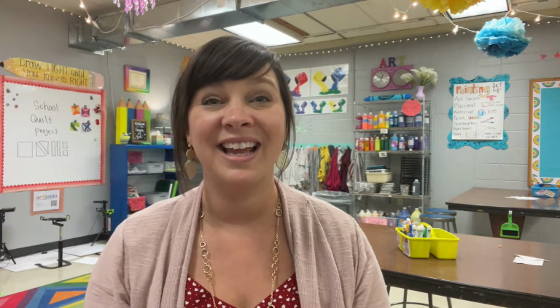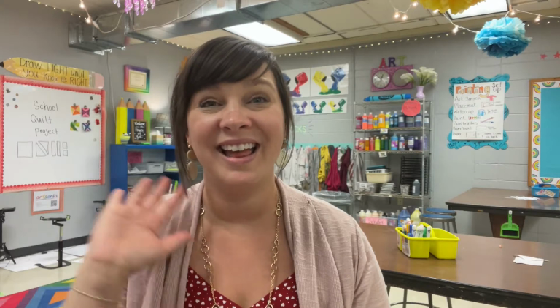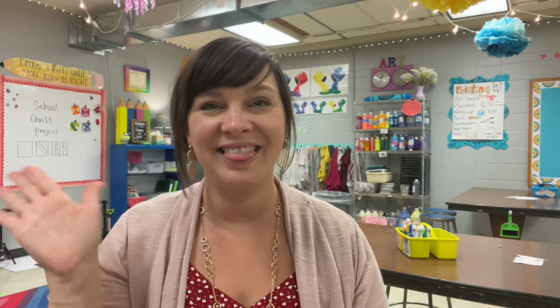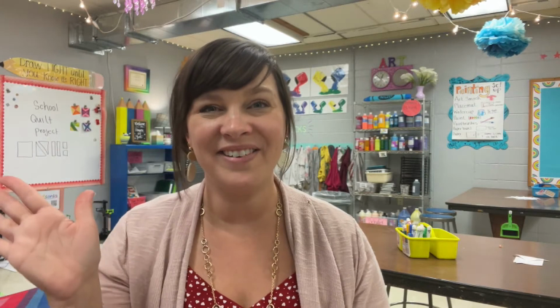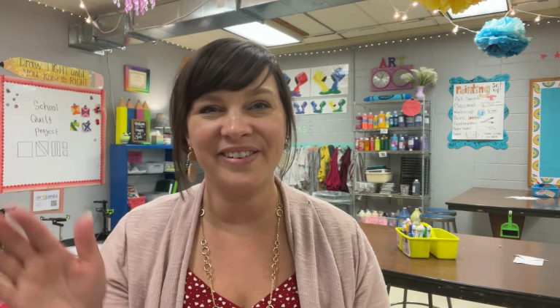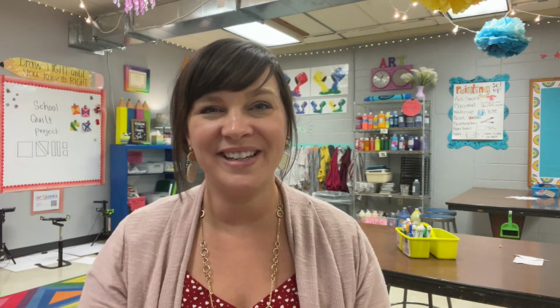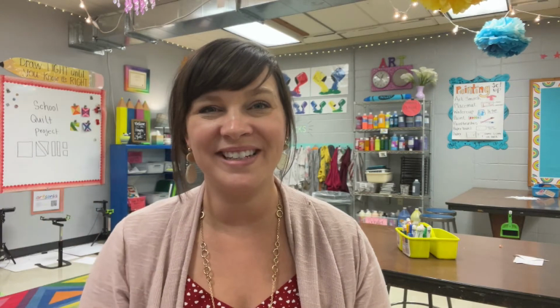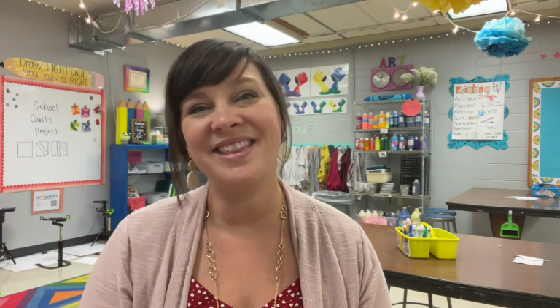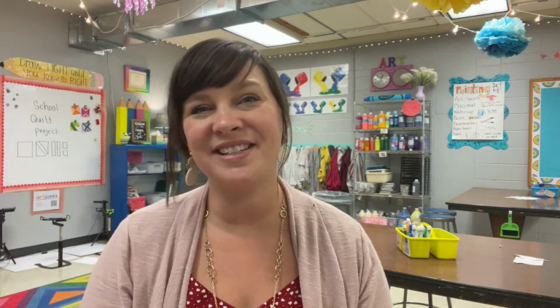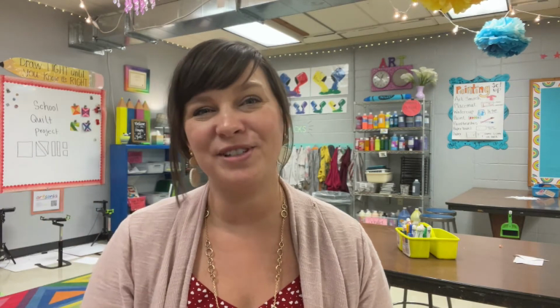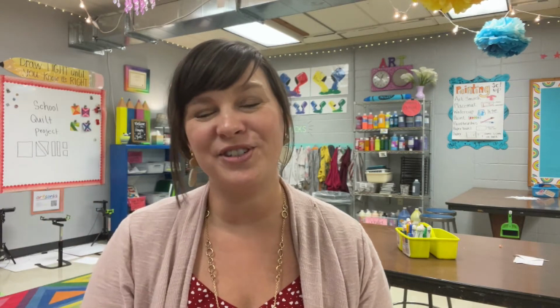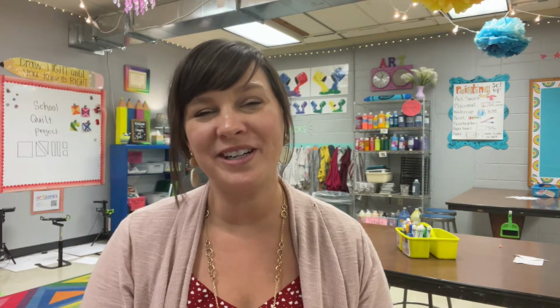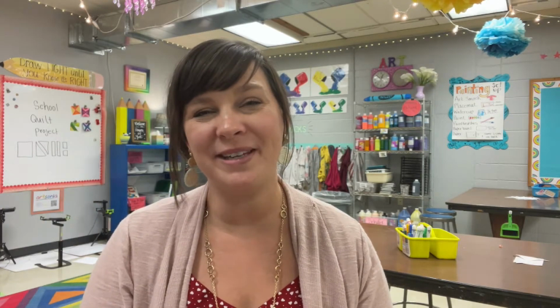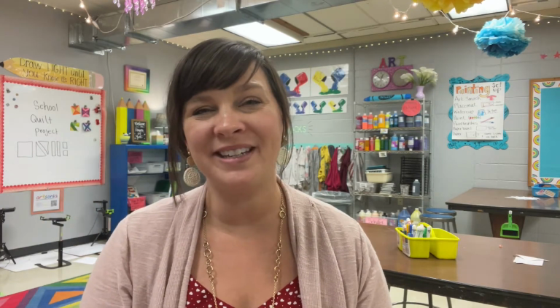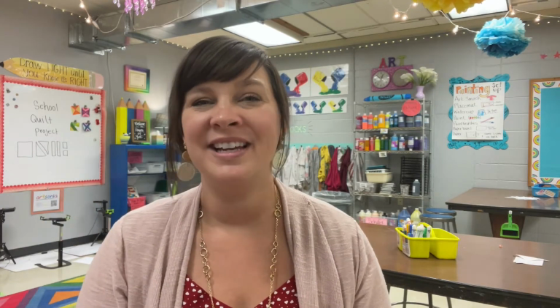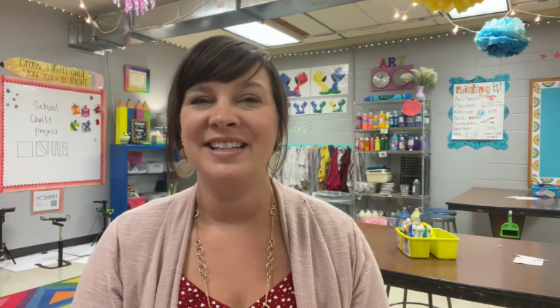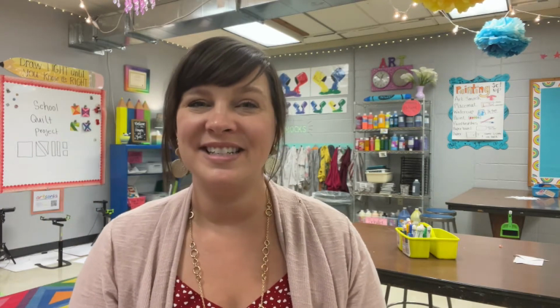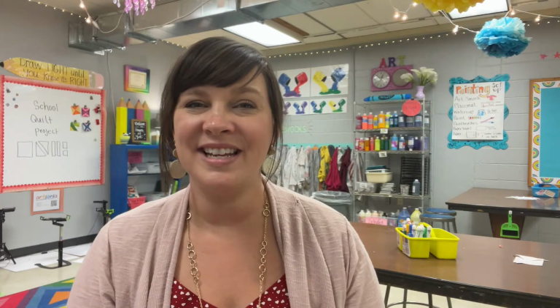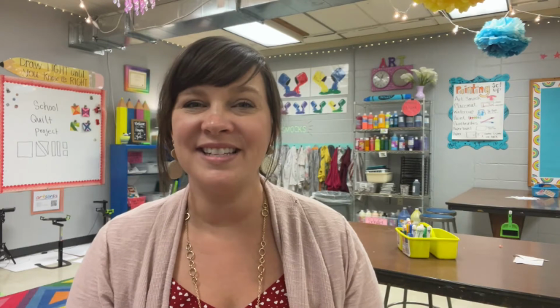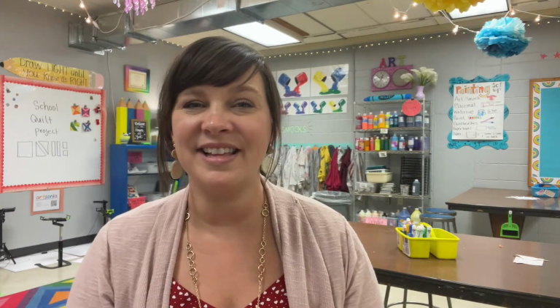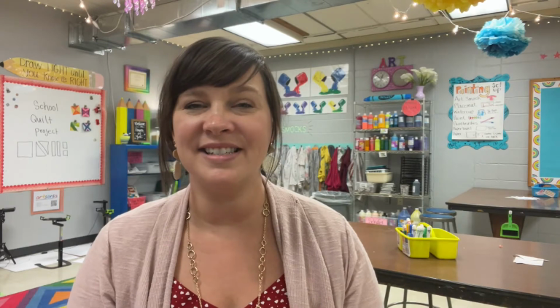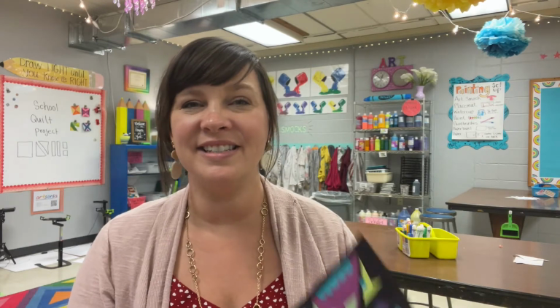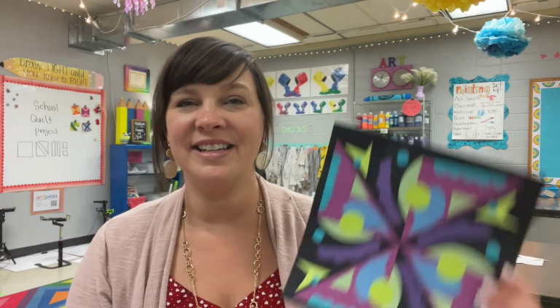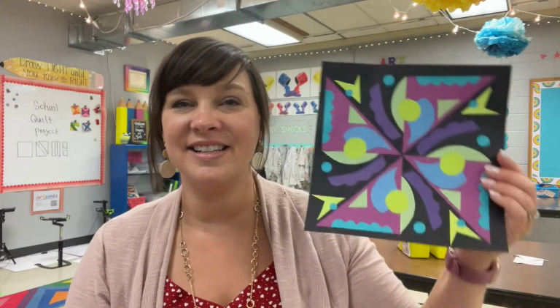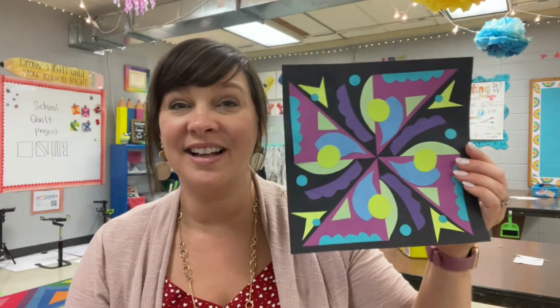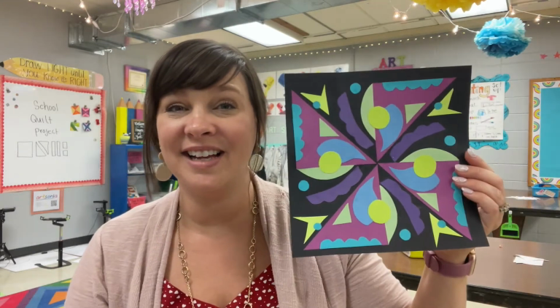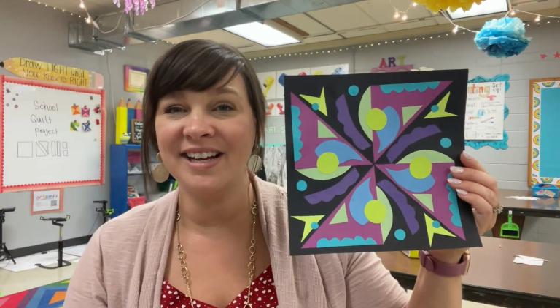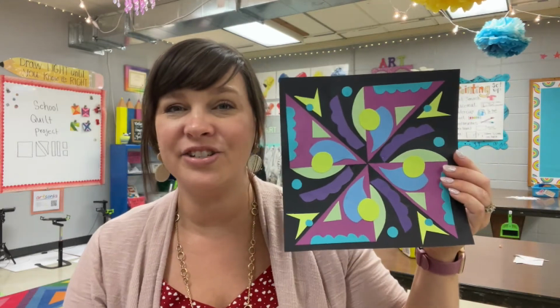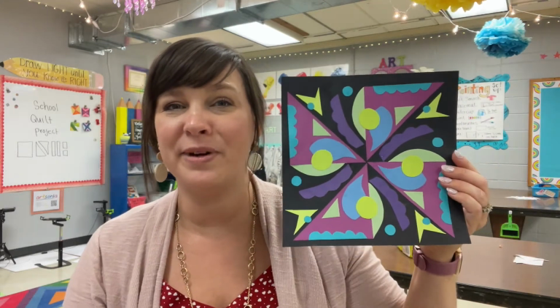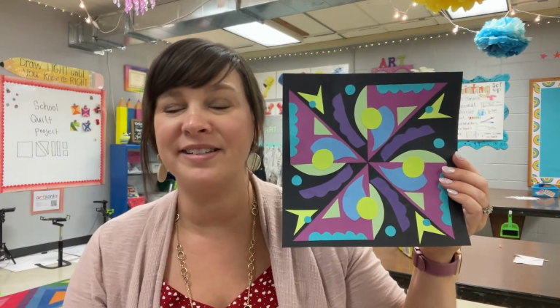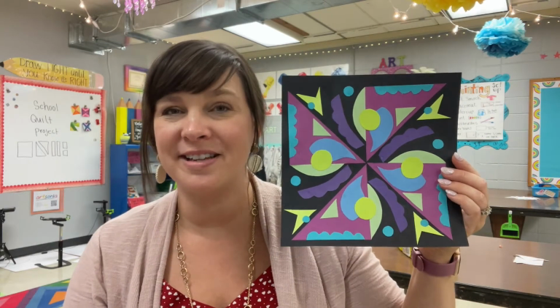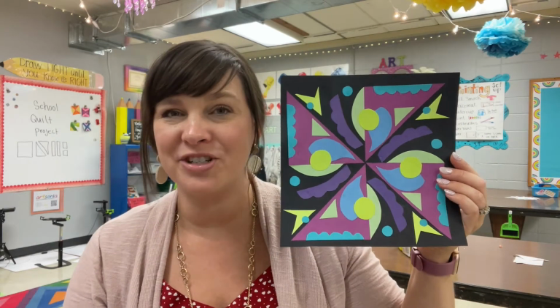Hello, everyone. Thanks so much for joining me. Today's lesson is a collage radial symmetry.